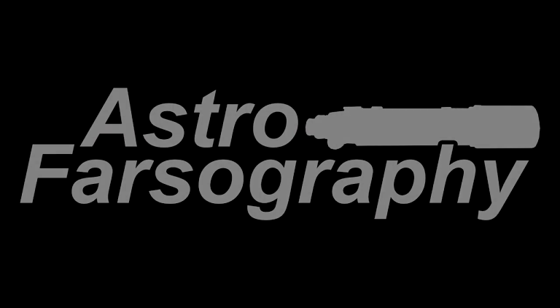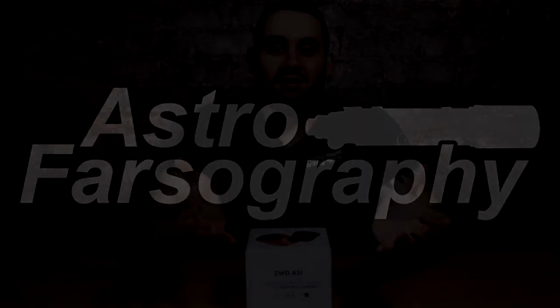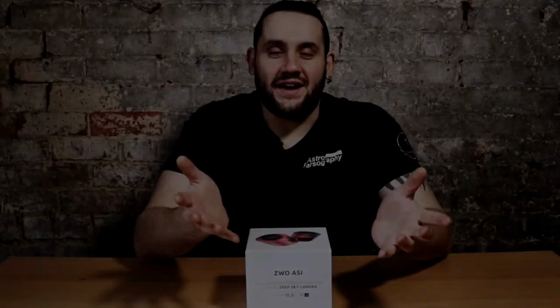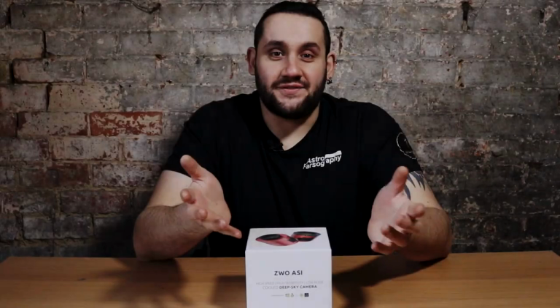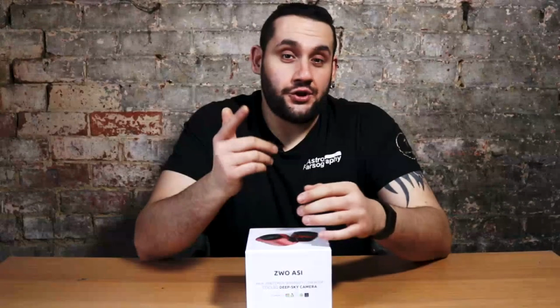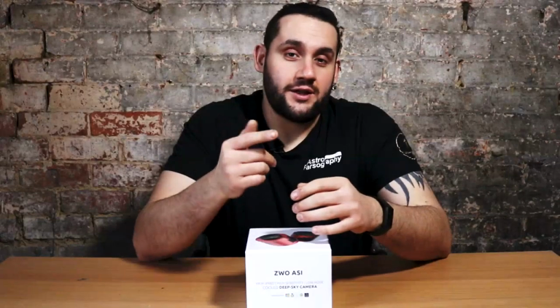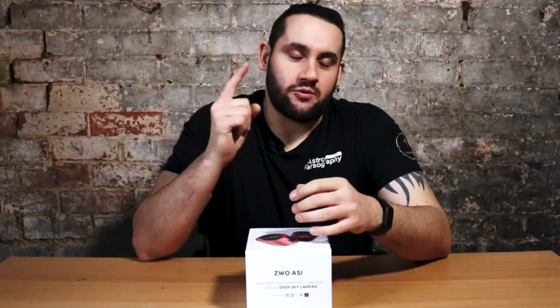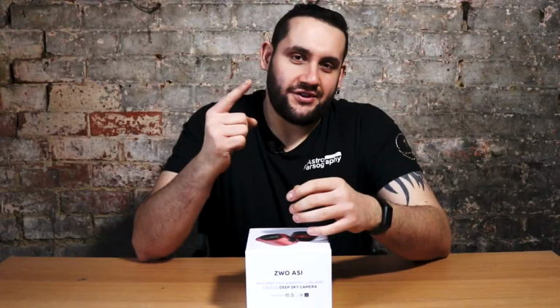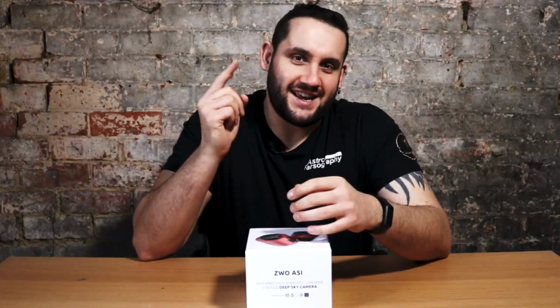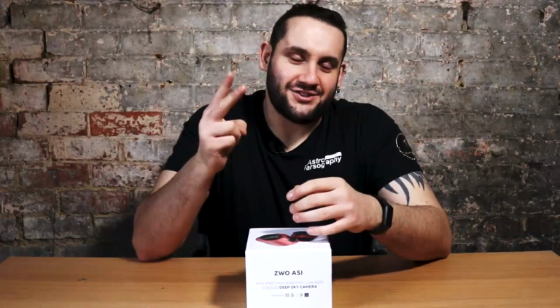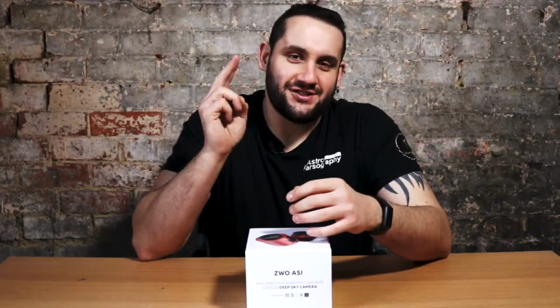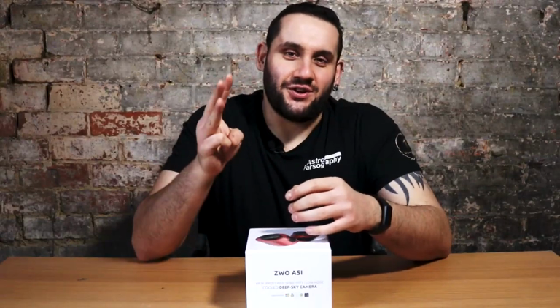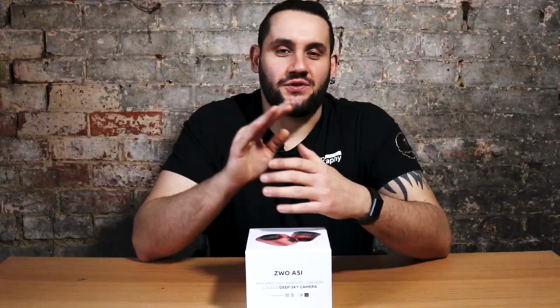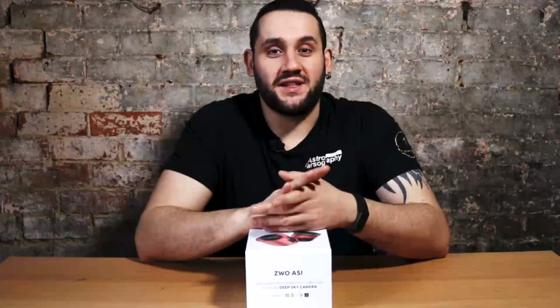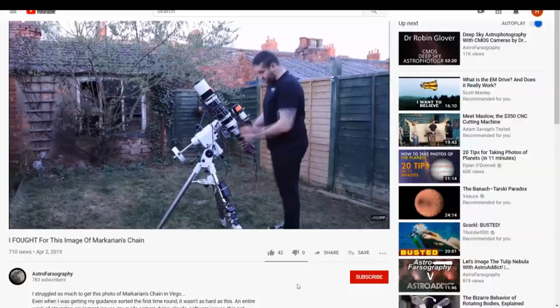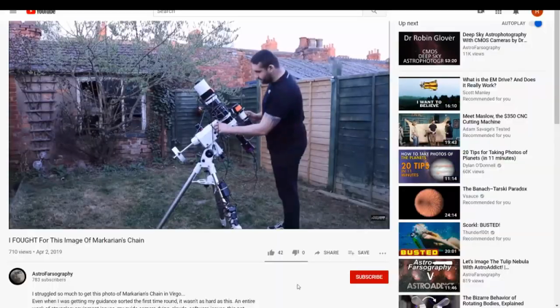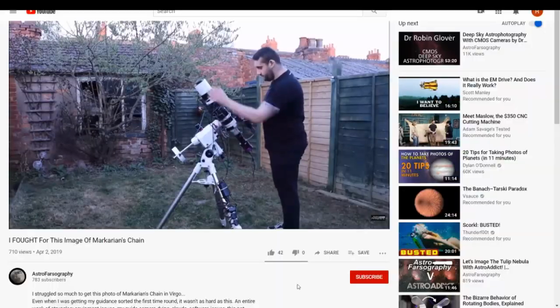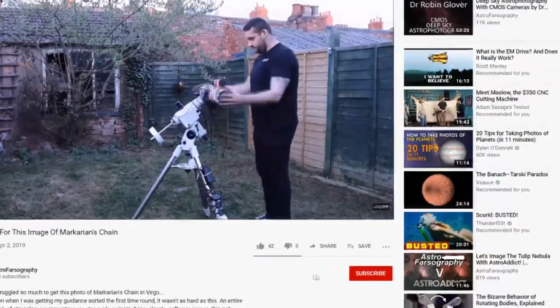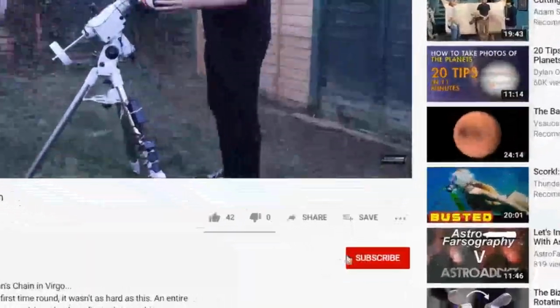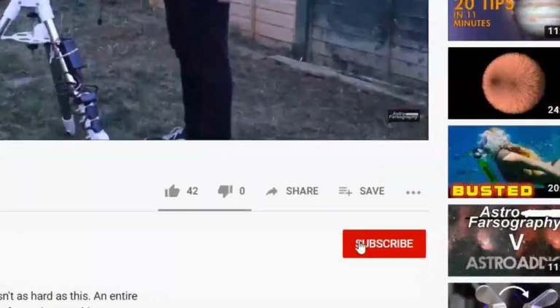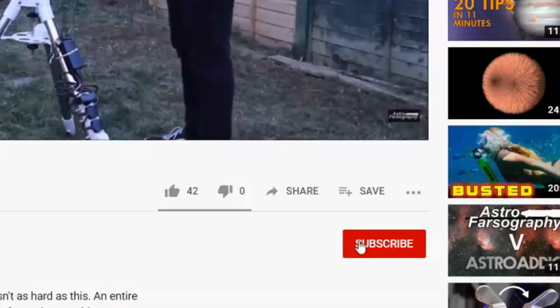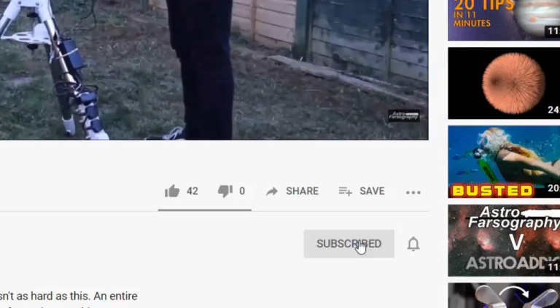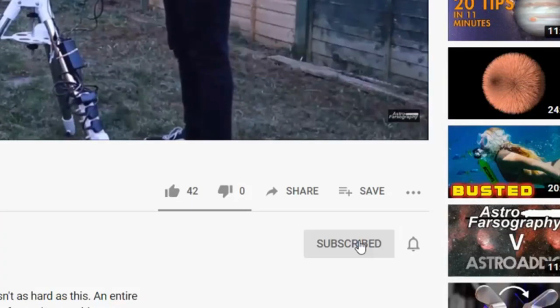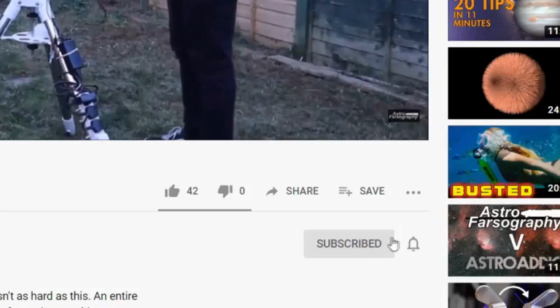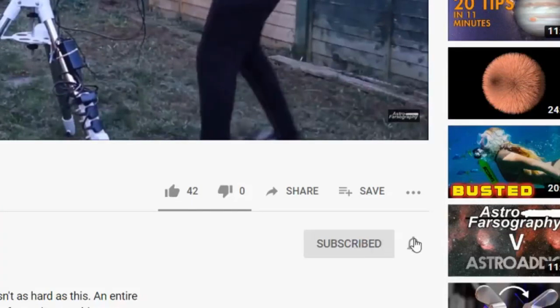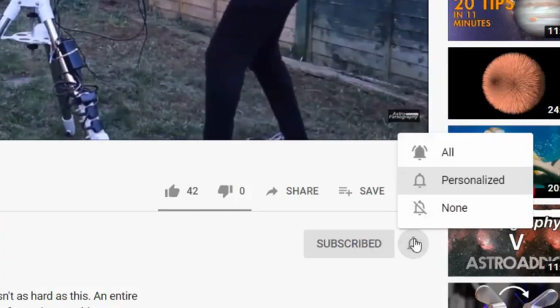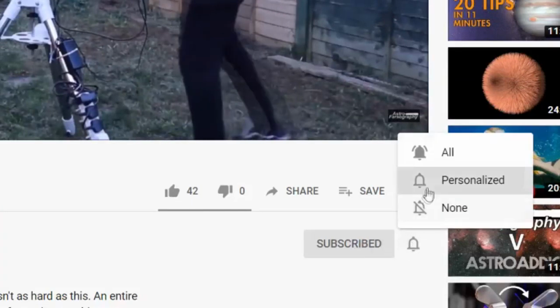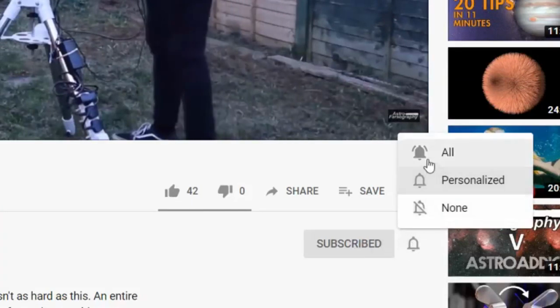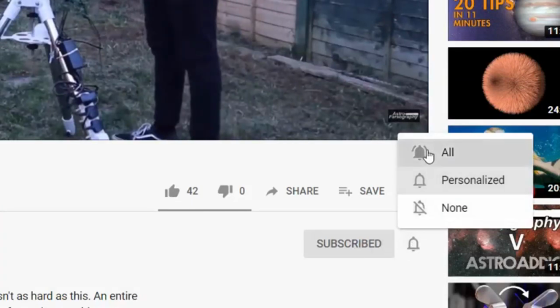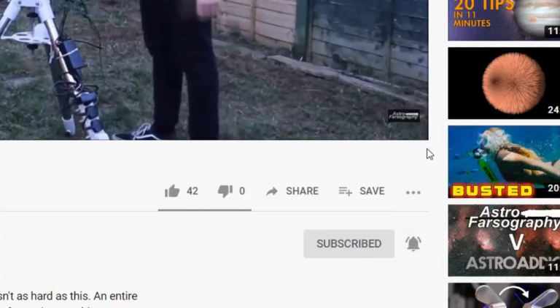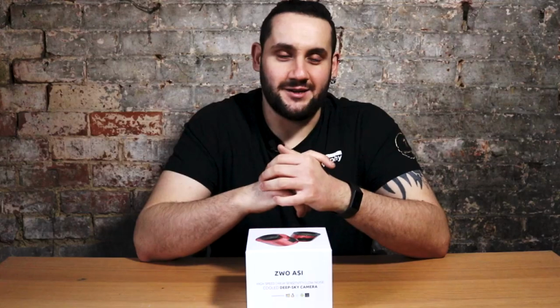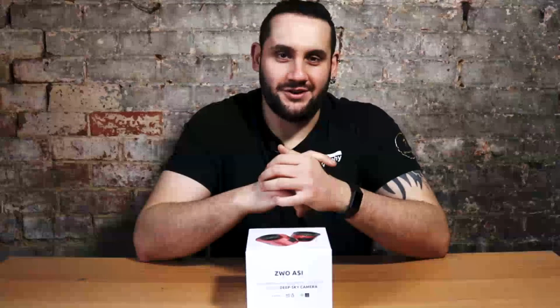Real fast, if you're new here and you want reviews, how-to's and vlogs for all things astrophotography, be sure to subscribe, hit the bell and you're never going to miss an upload.